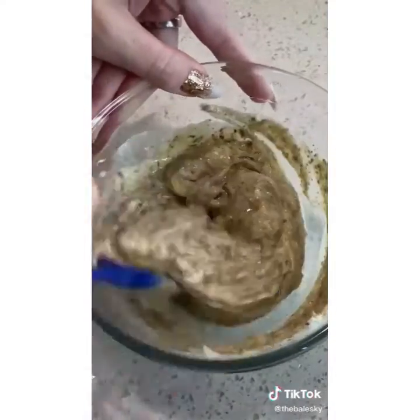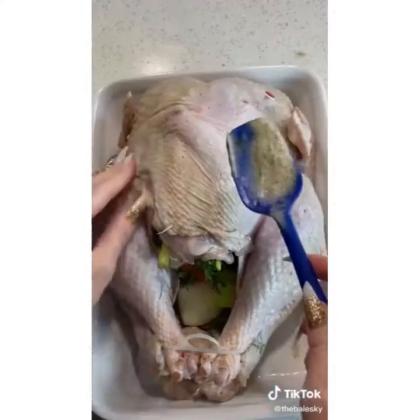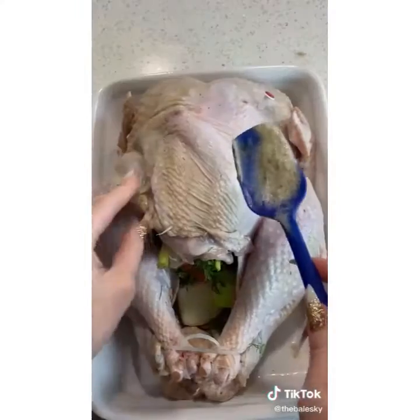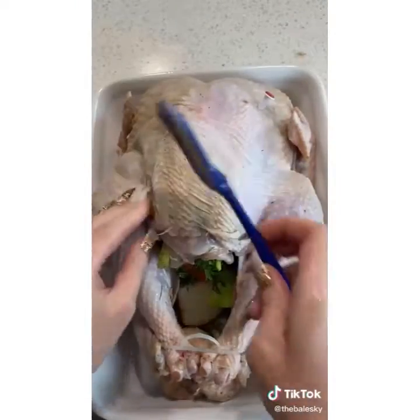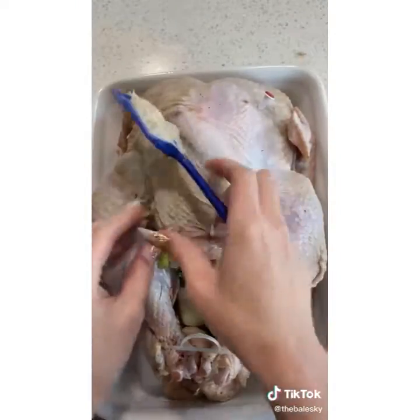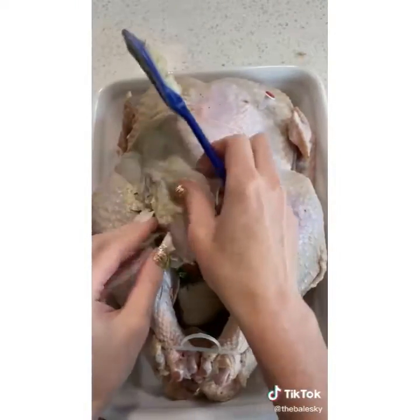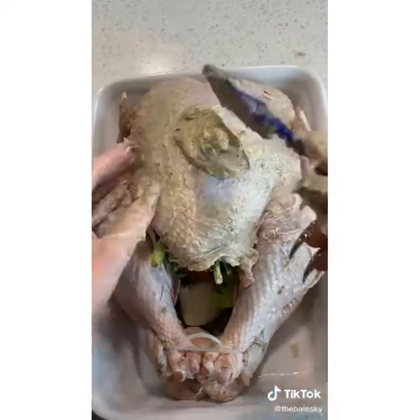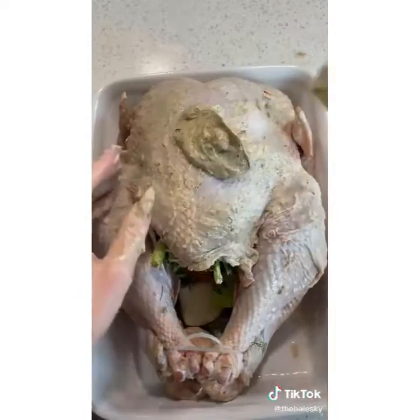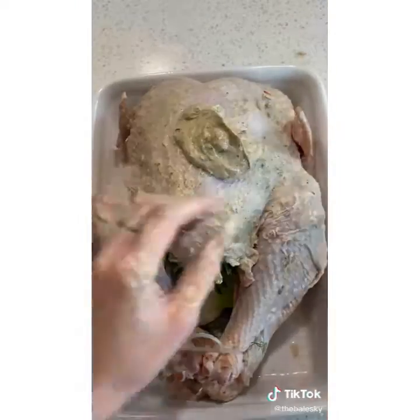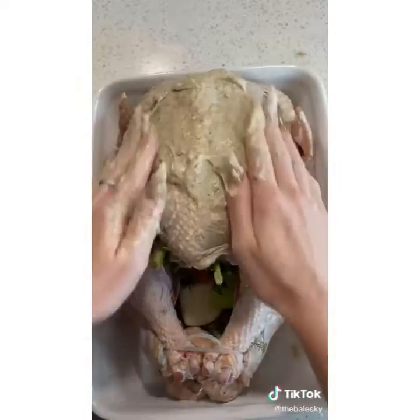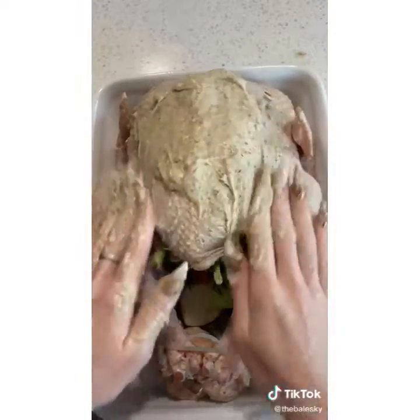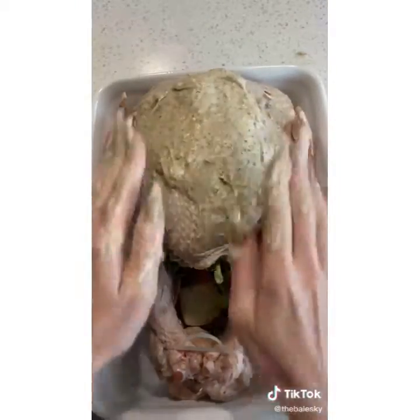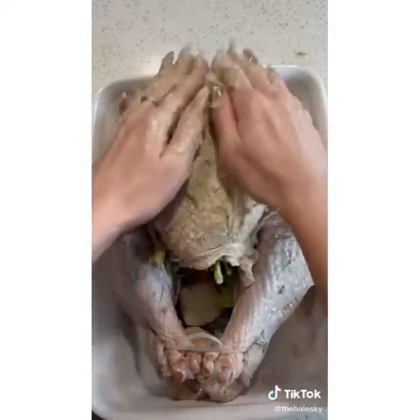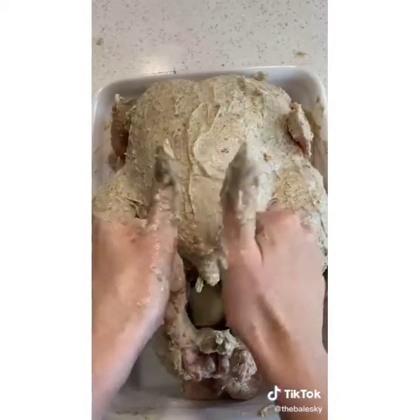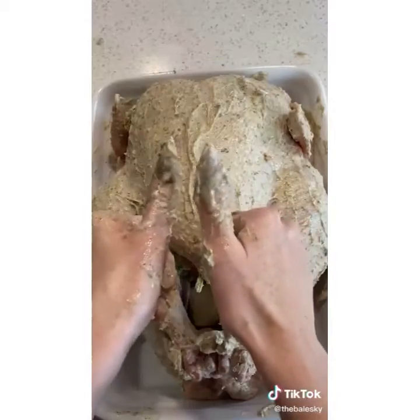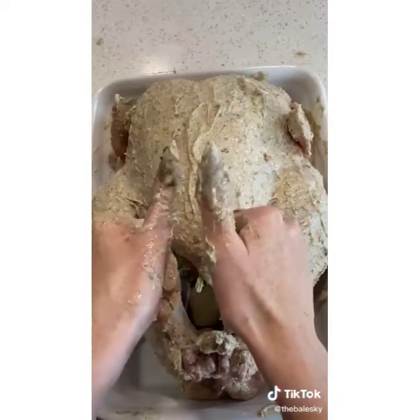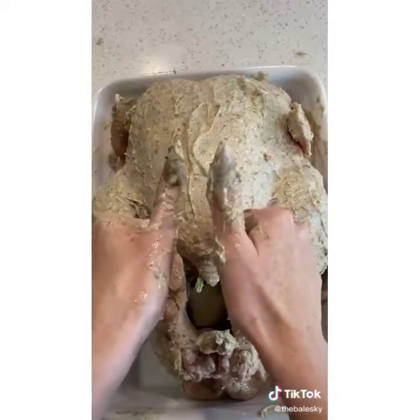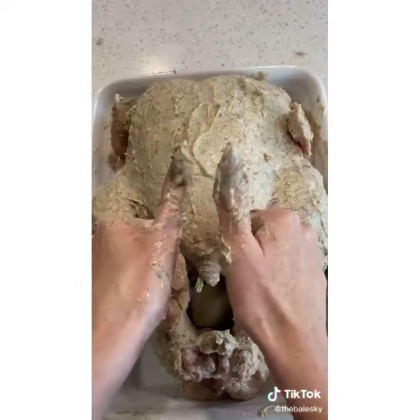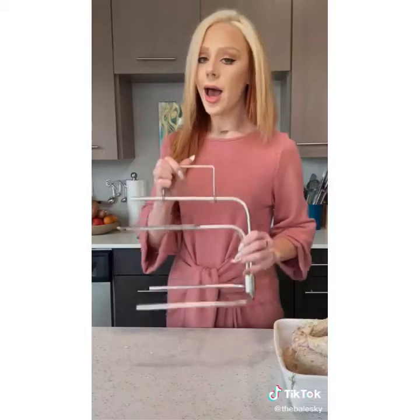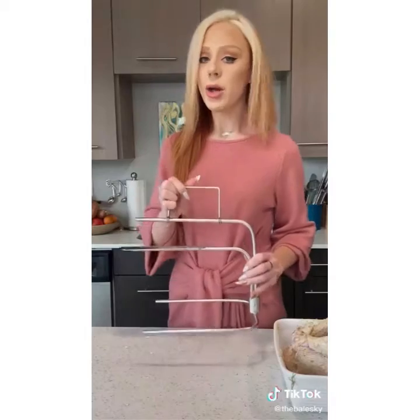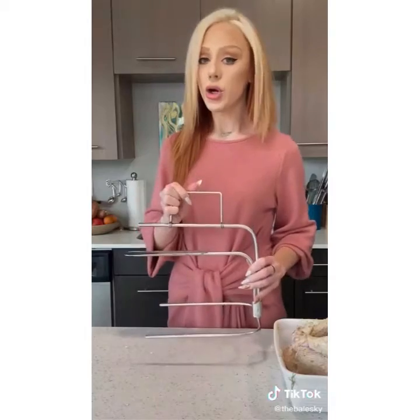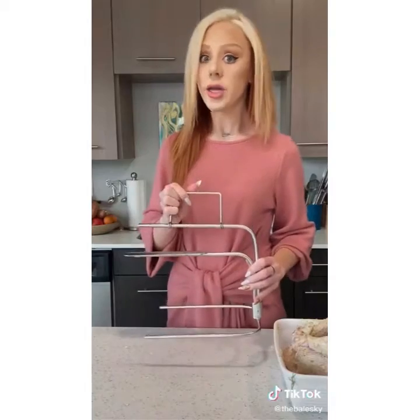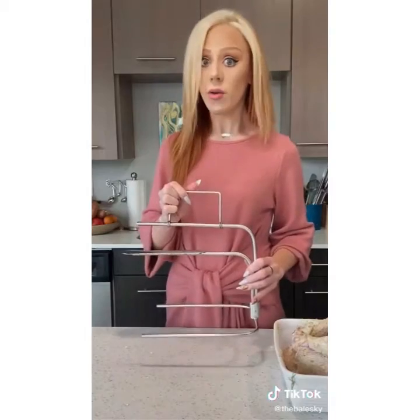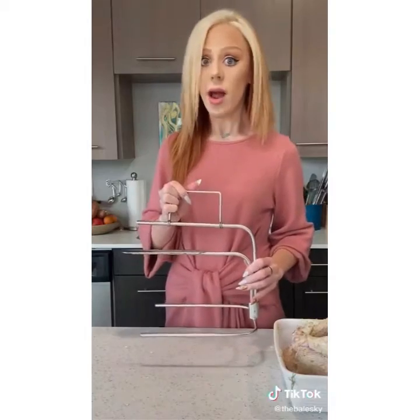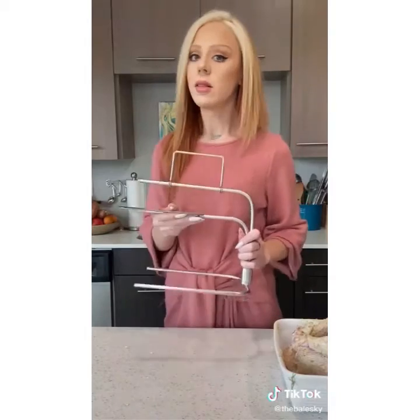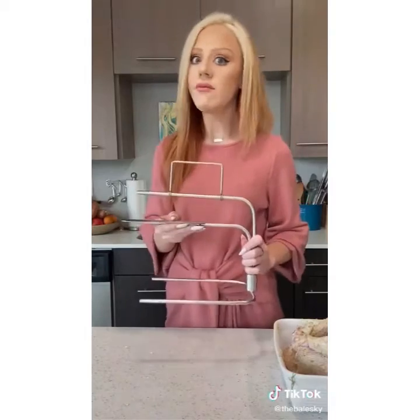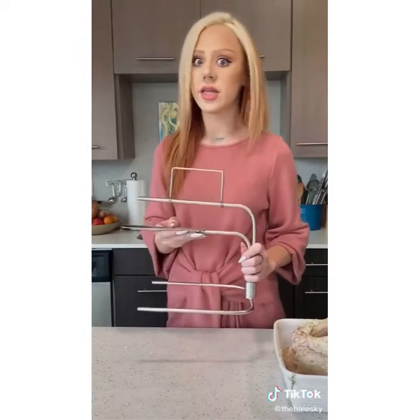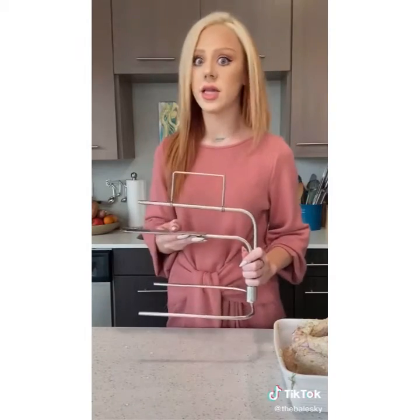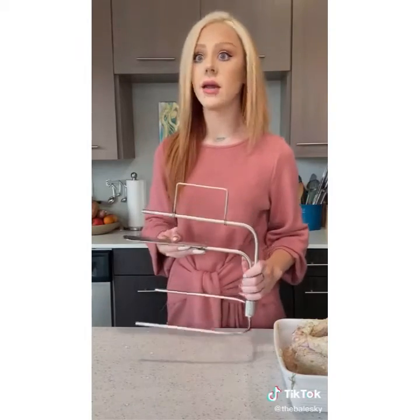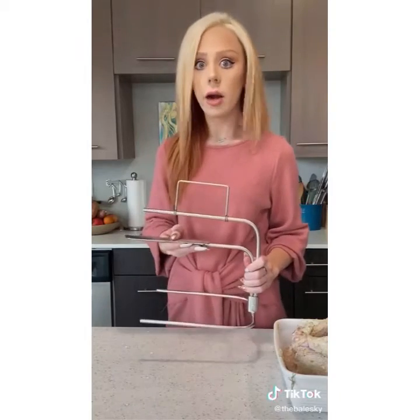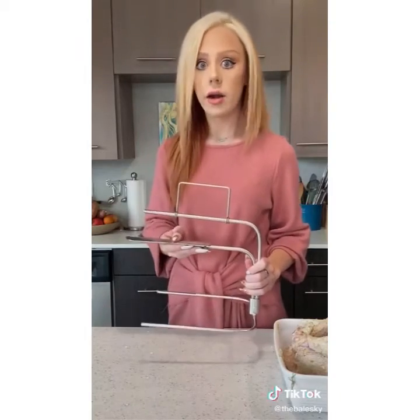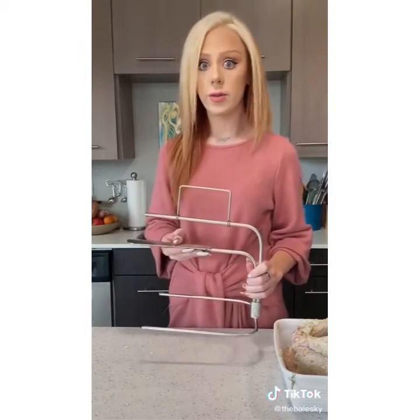Put it under the skin and over the skin. Turkey is buttered. I have my turkey done right. Love this thing. Got it on Amazon.